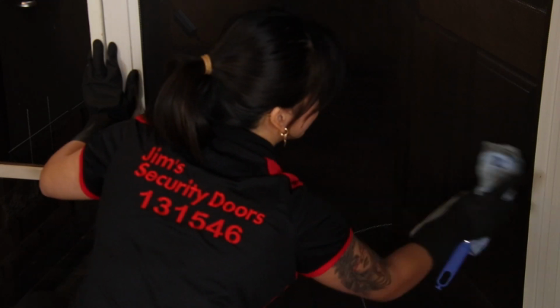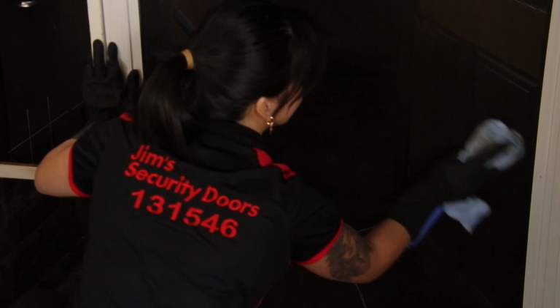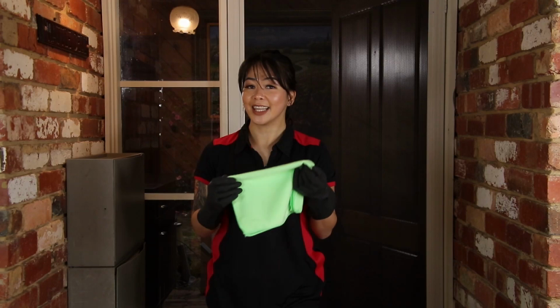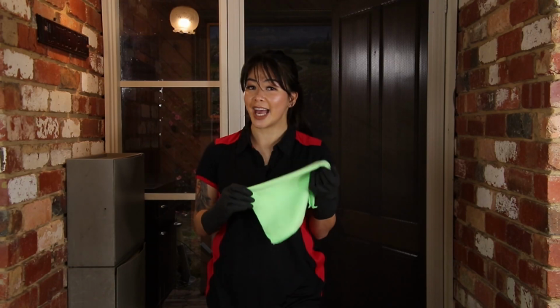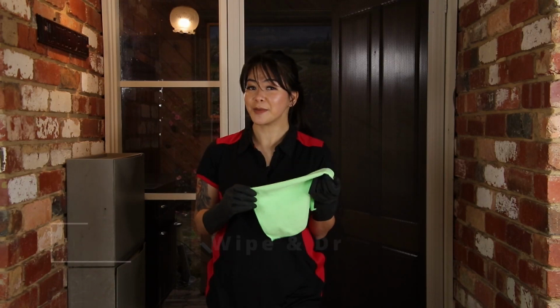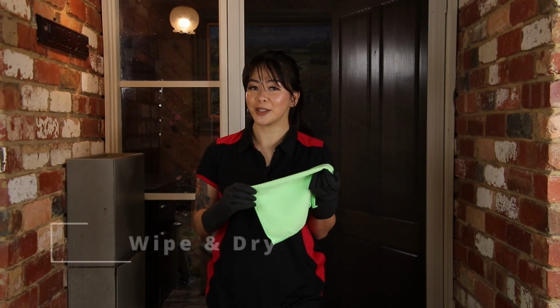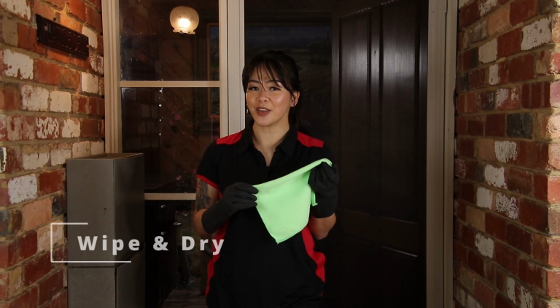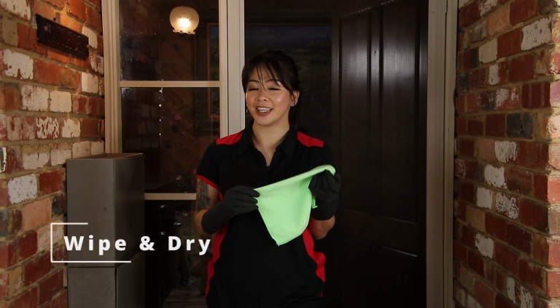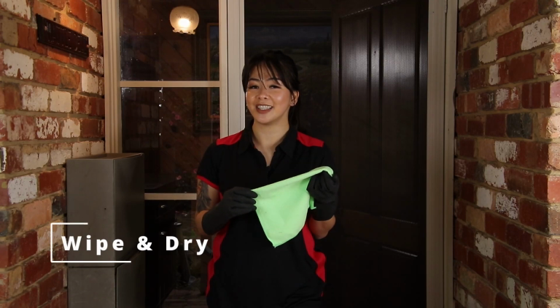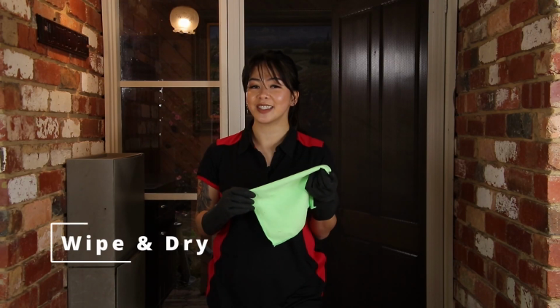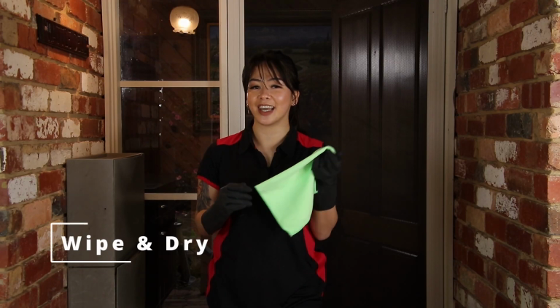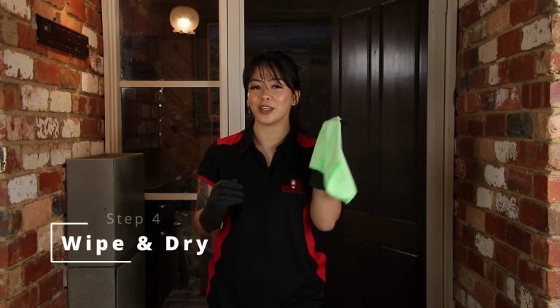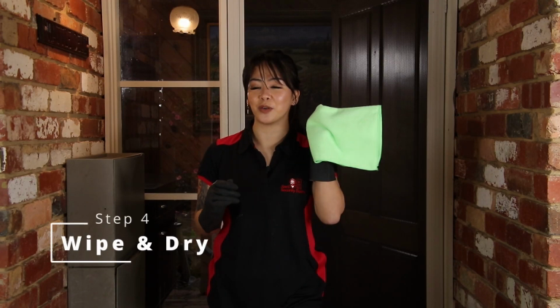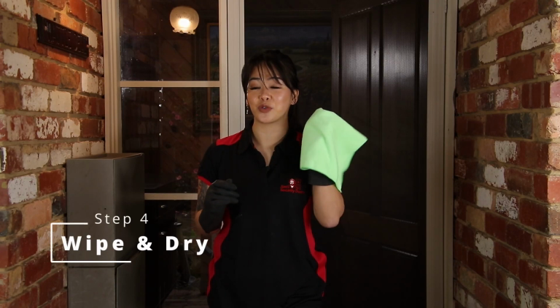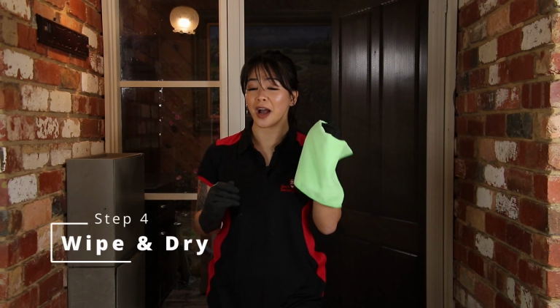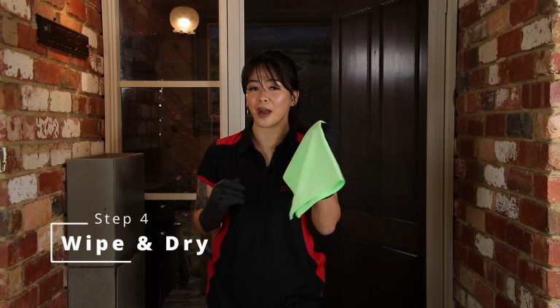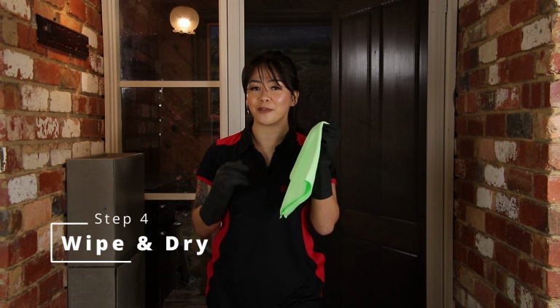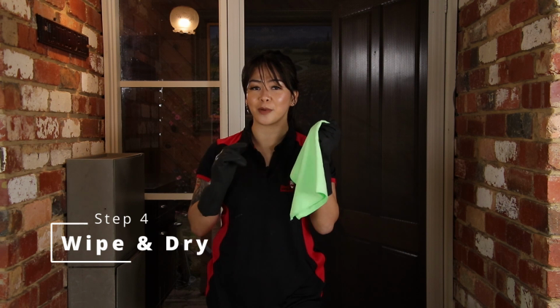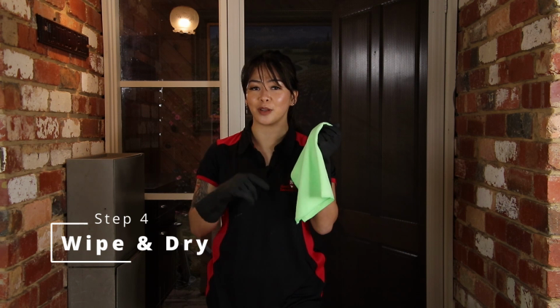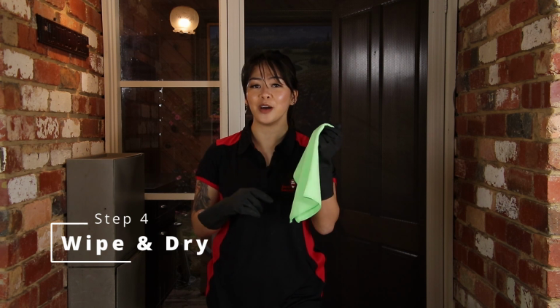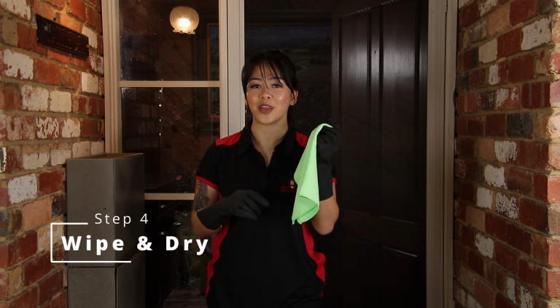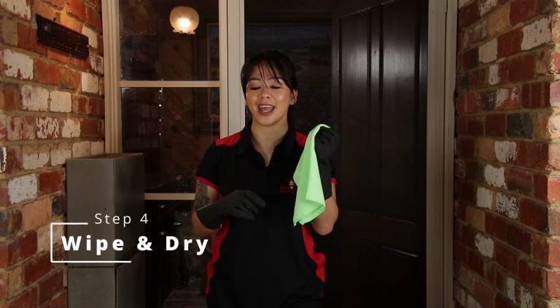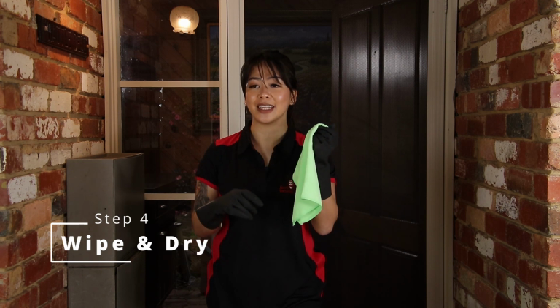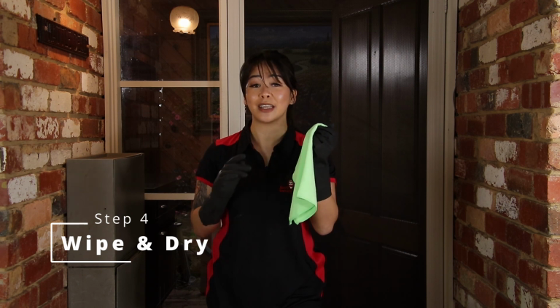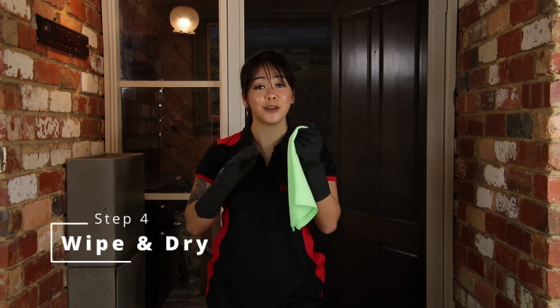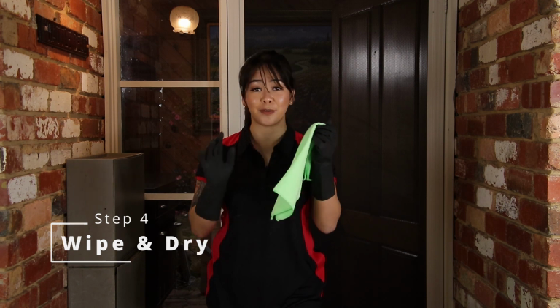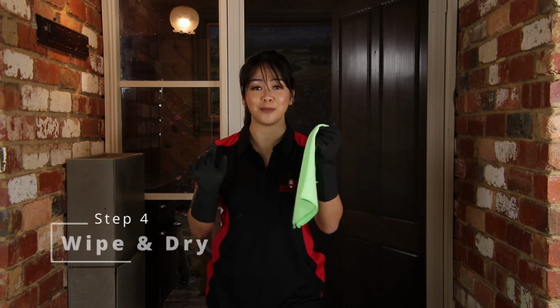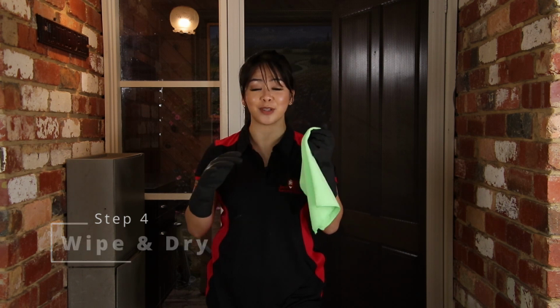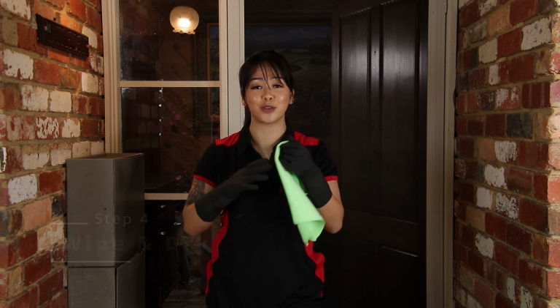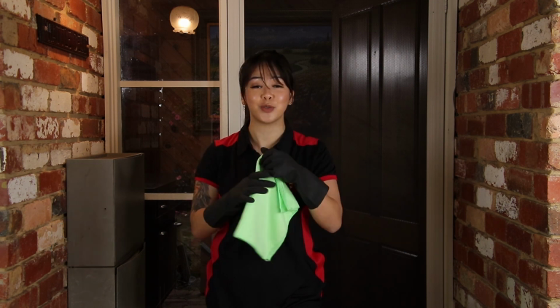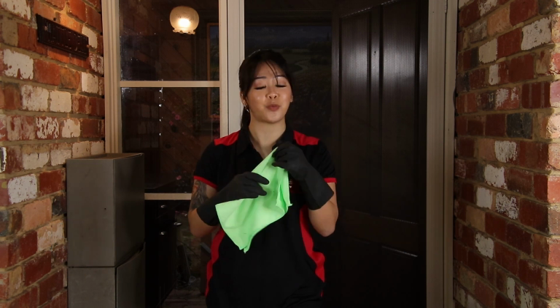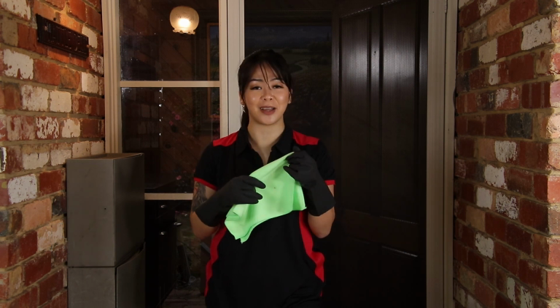And last but not the least, get your dry microfiber cloth and give your frames a good wipe.